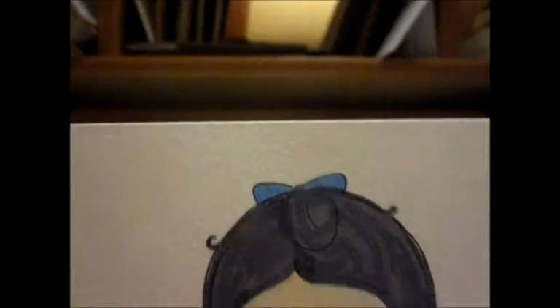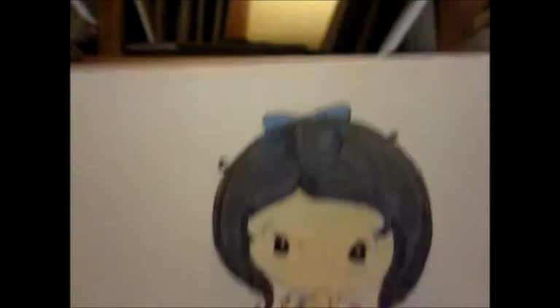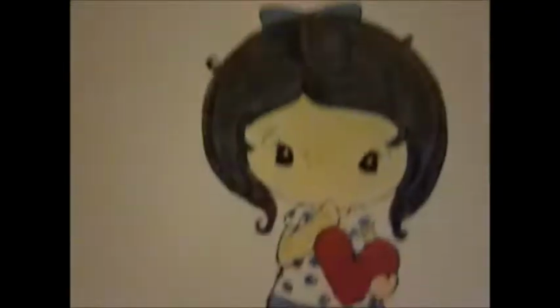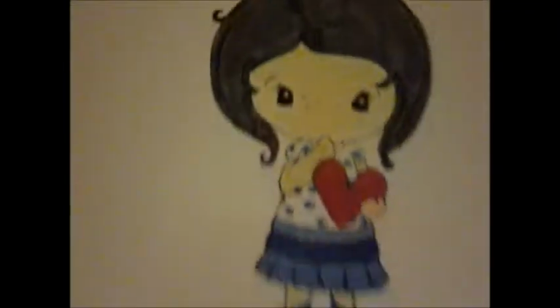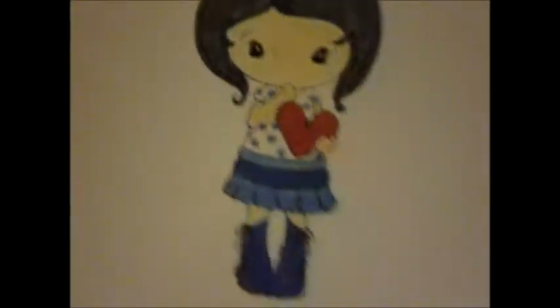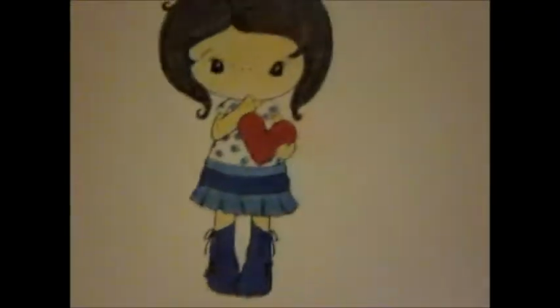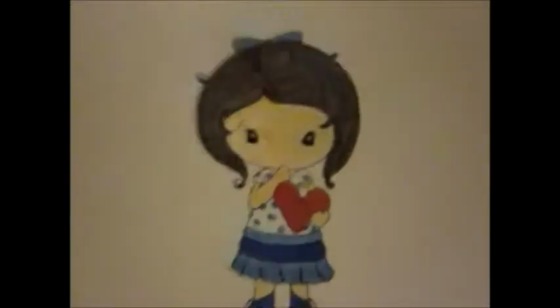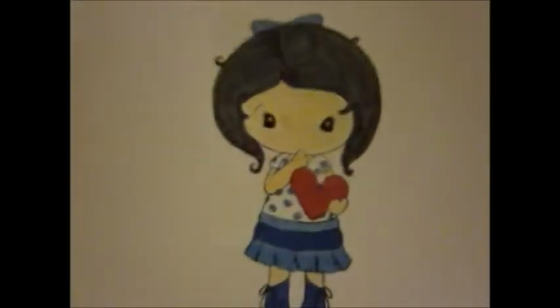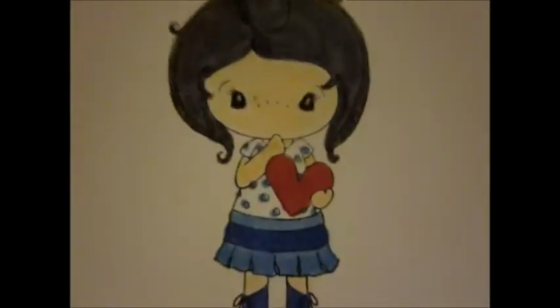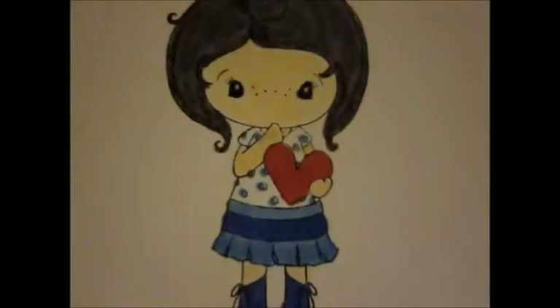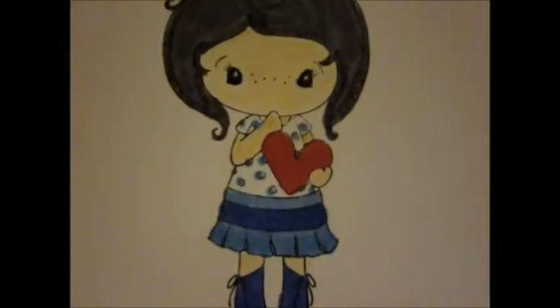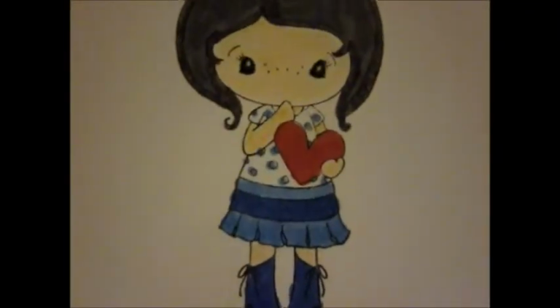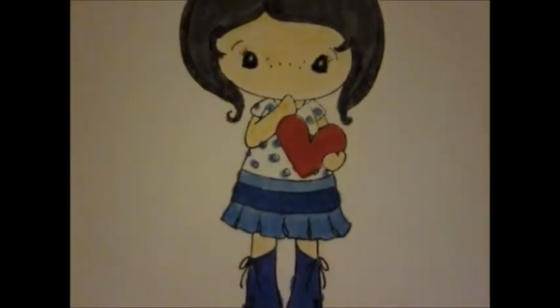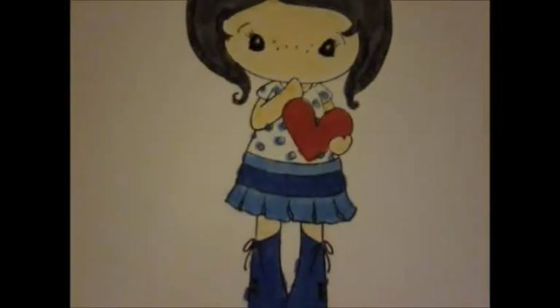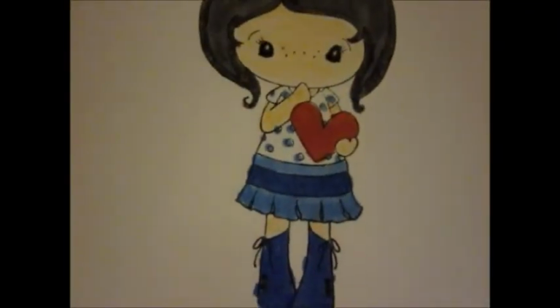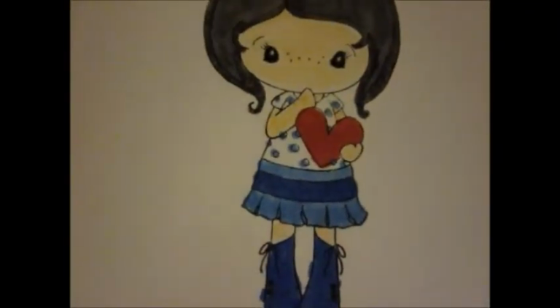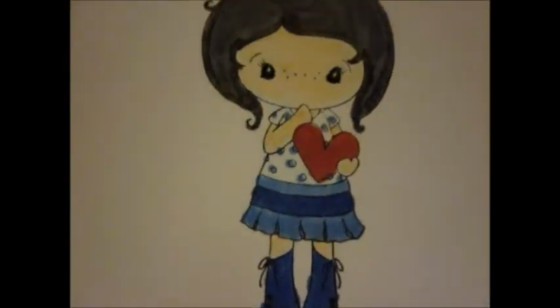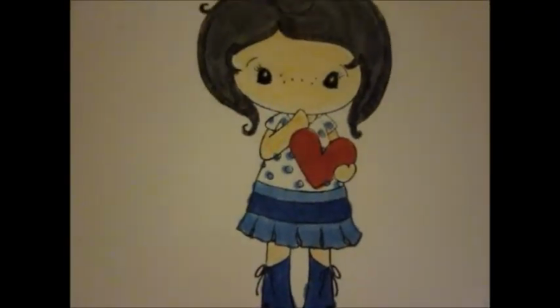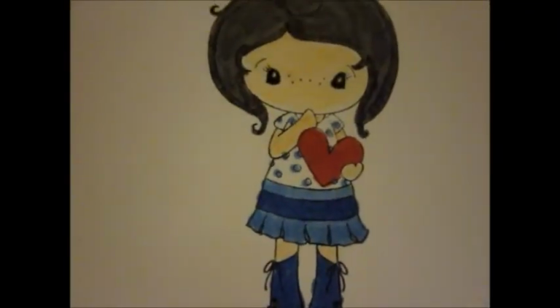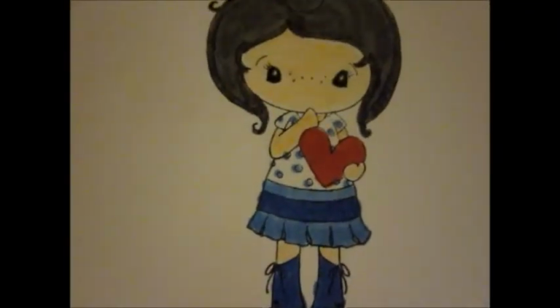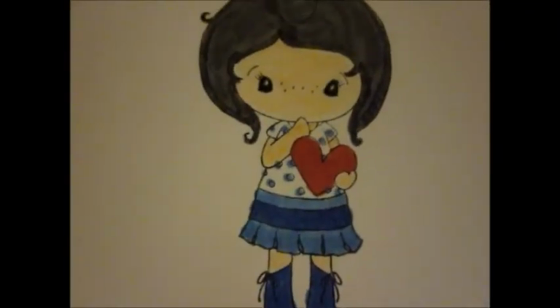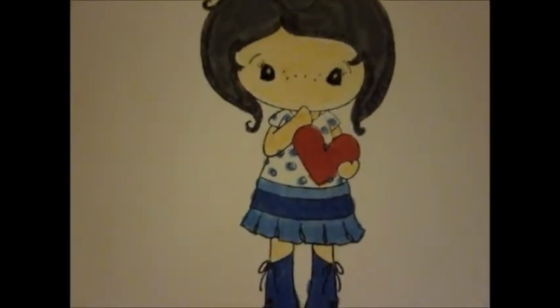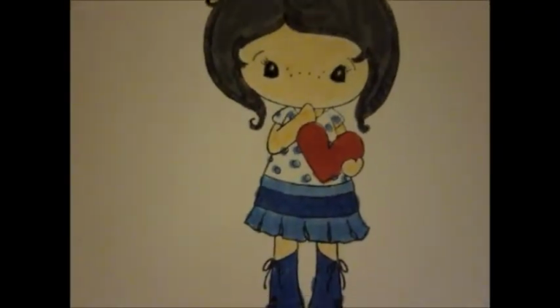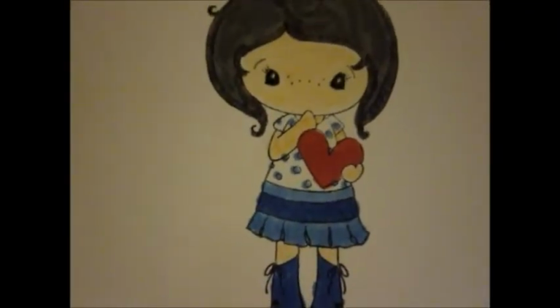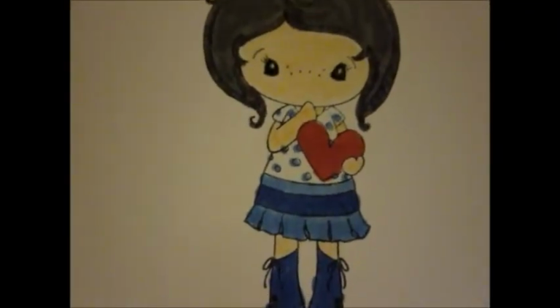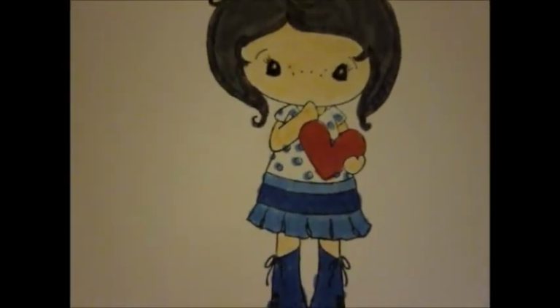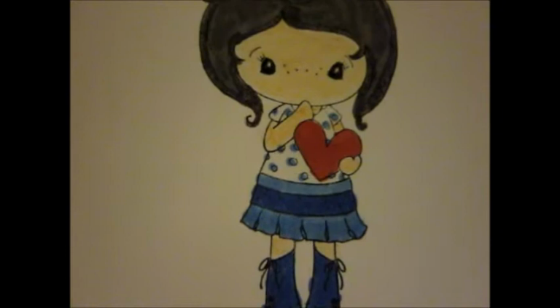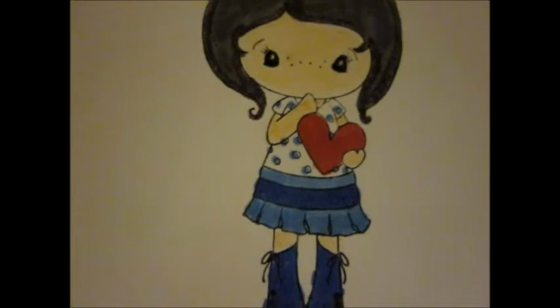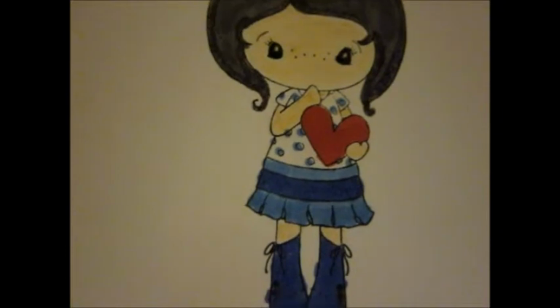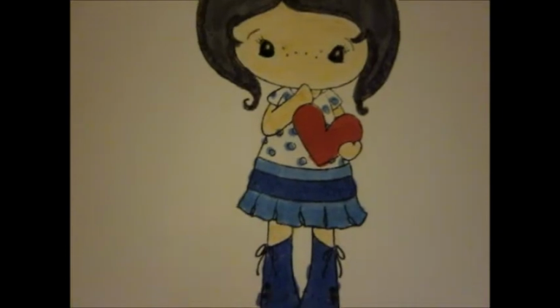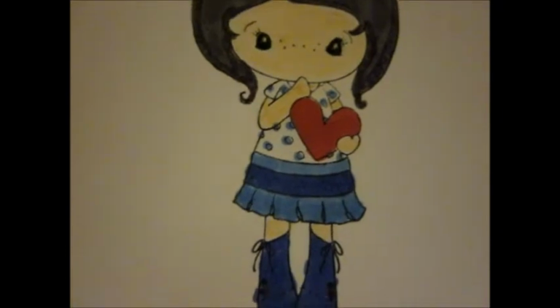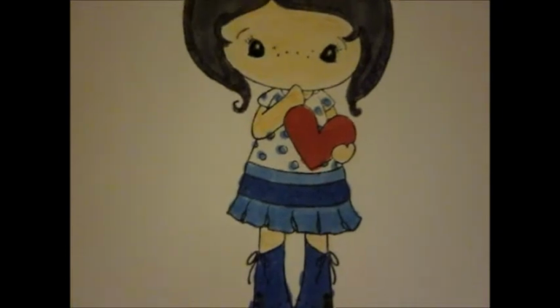Hey, everybody. It's Mona. Just wanted to show you some of the things I worked on today. I kind of went a little craft happy.